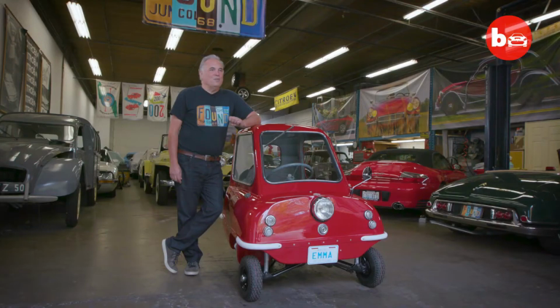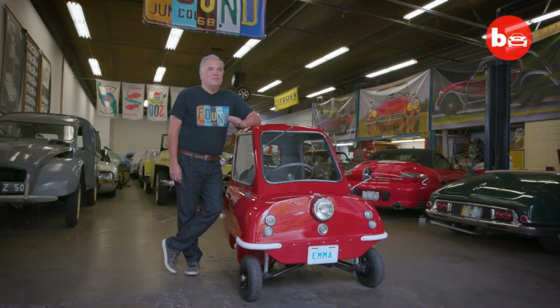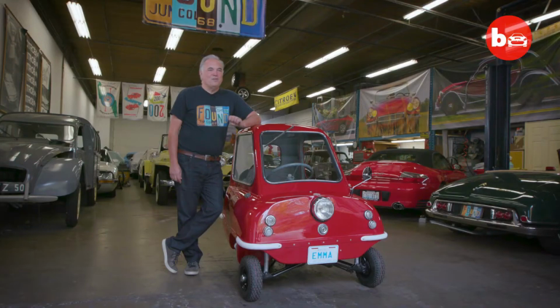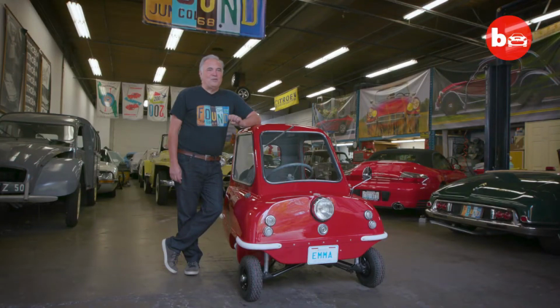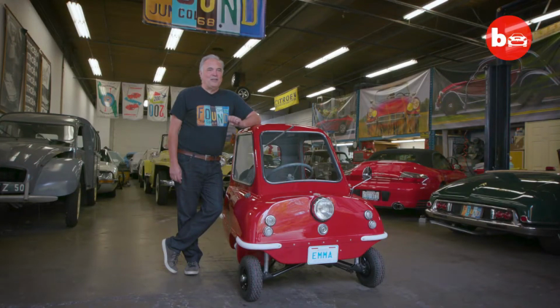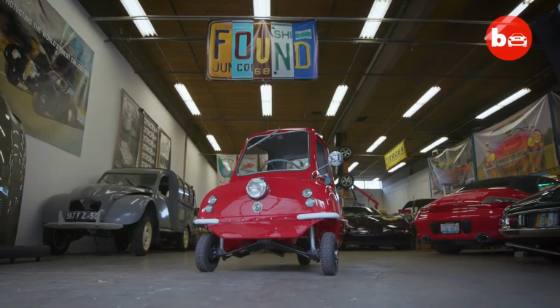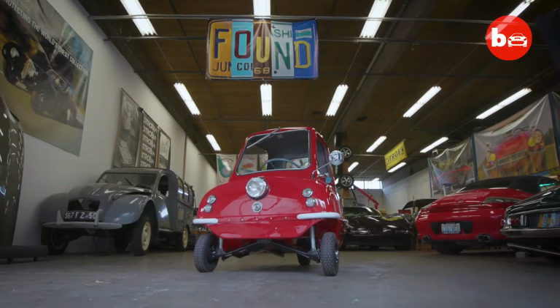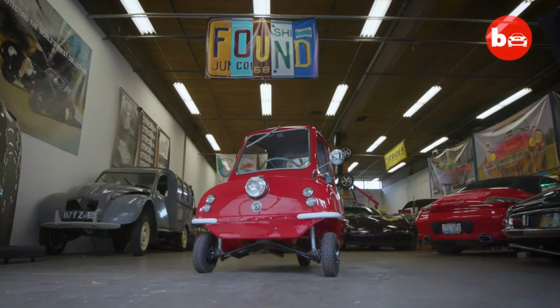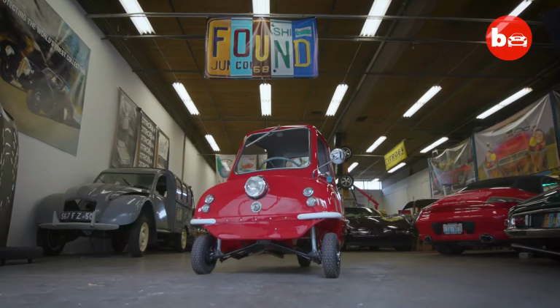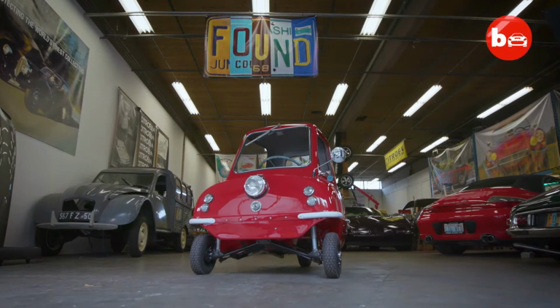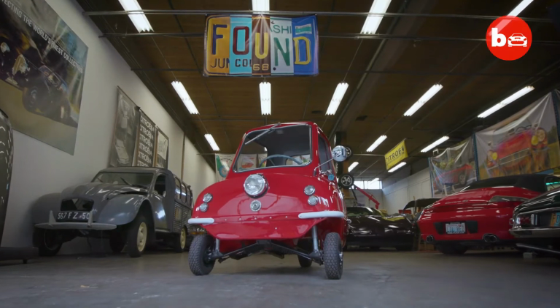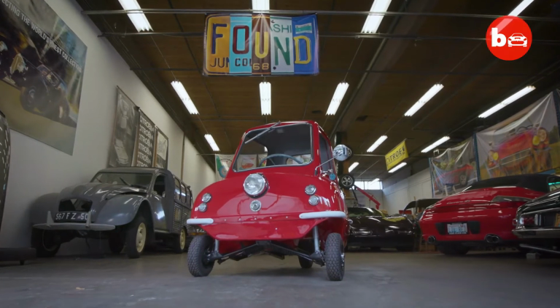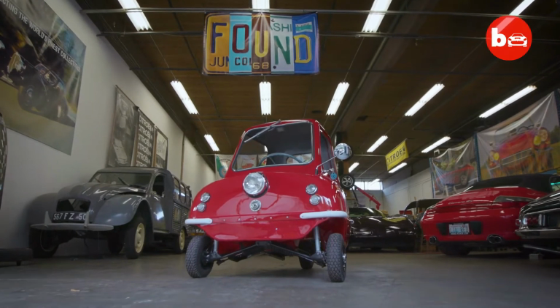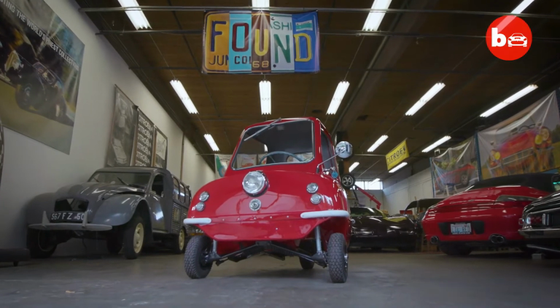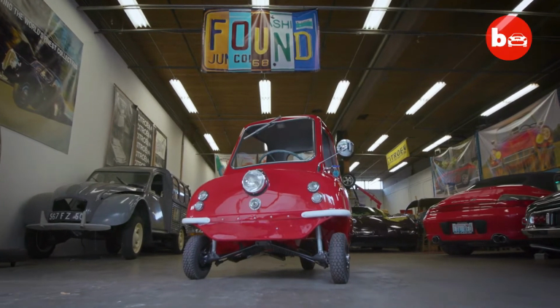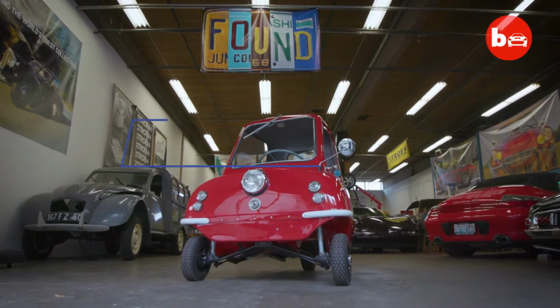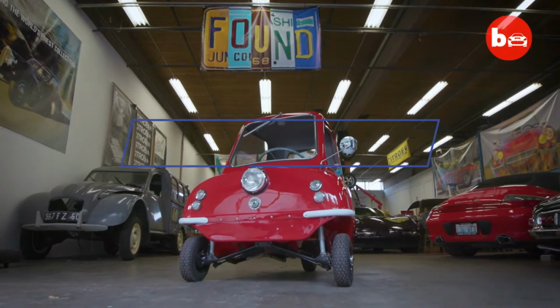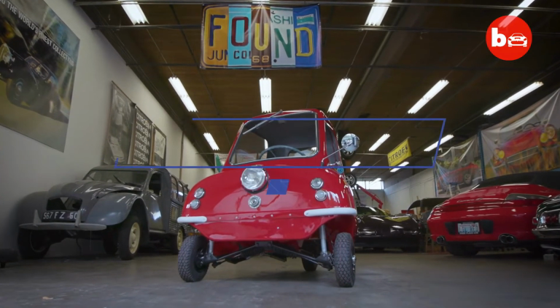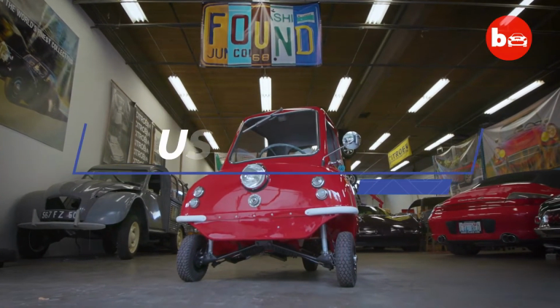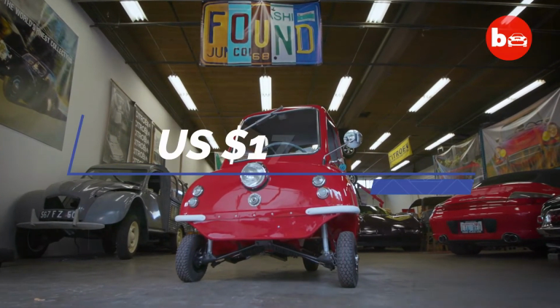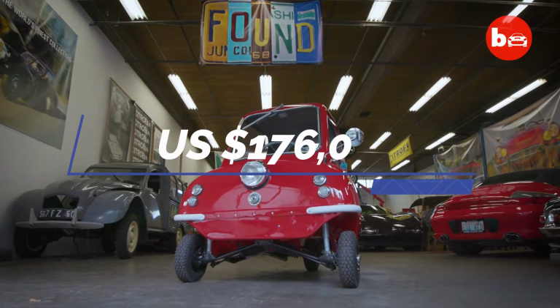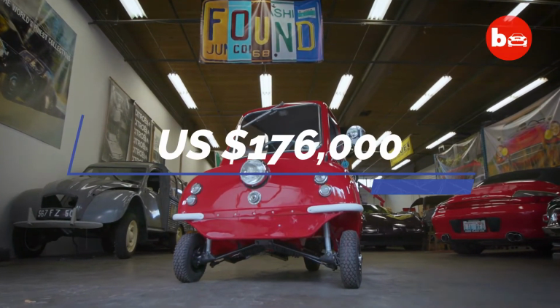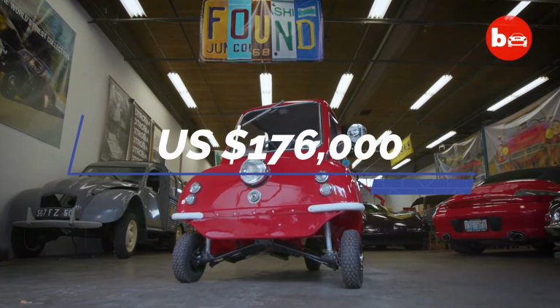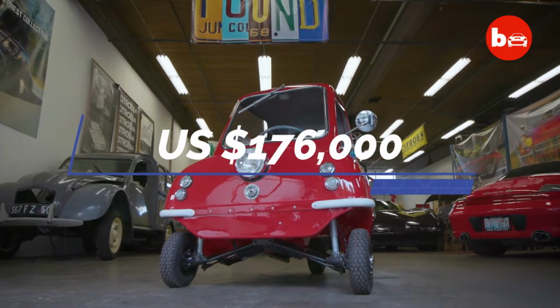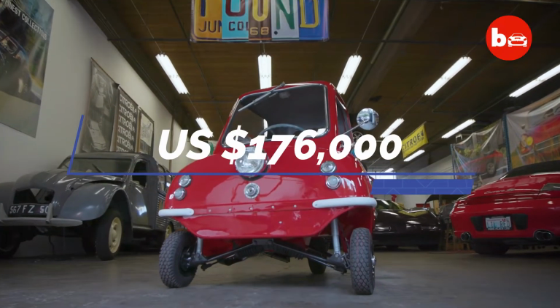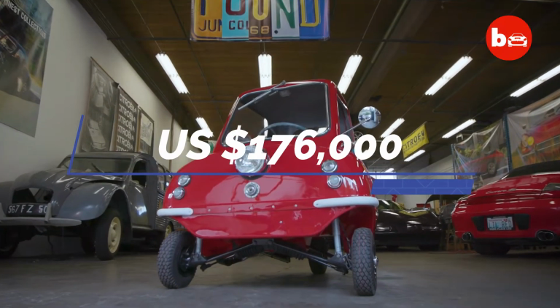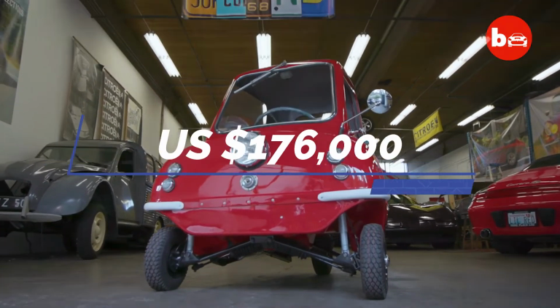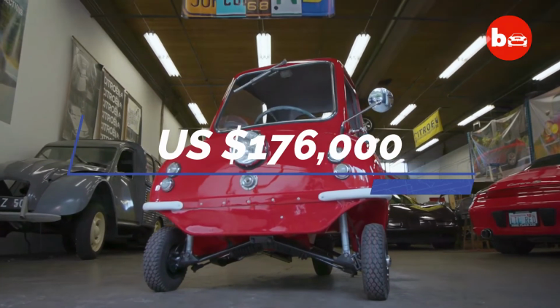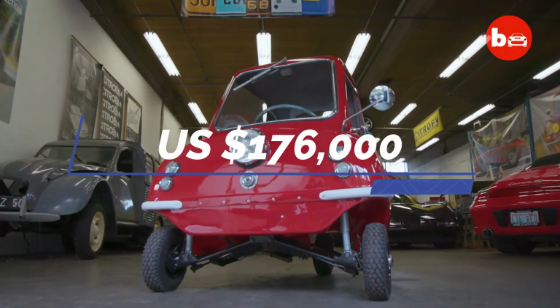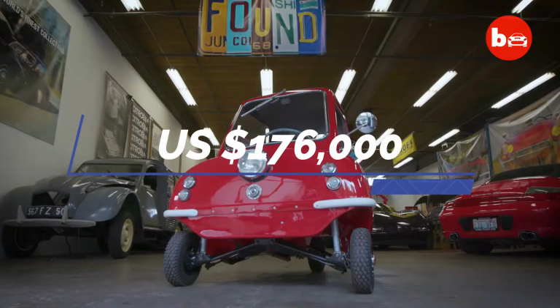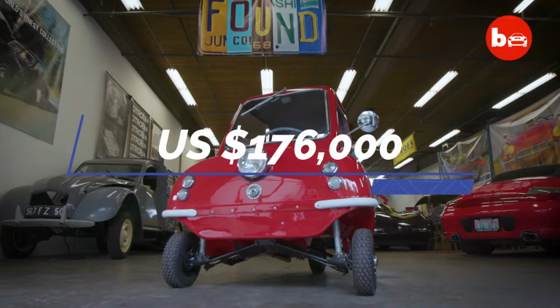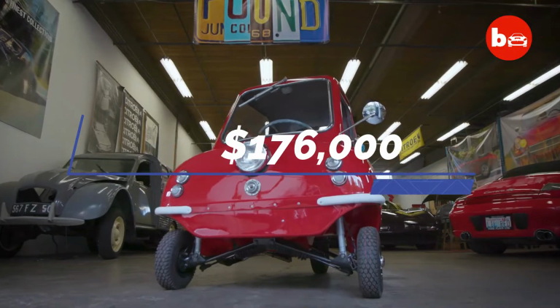In March 2016, one was auctioned for a record-breaking $176,000 US.